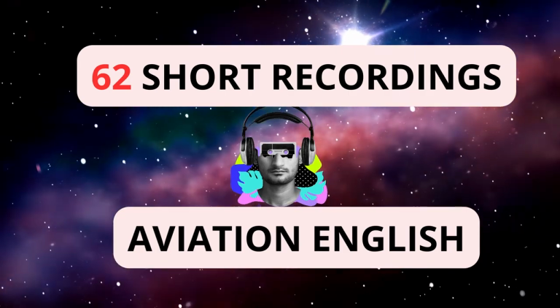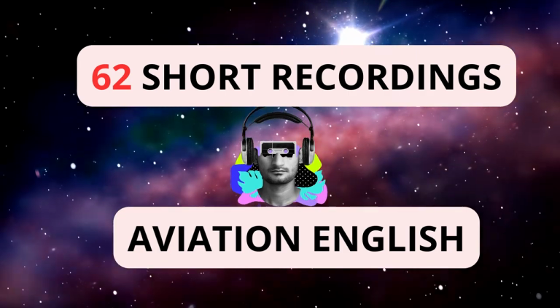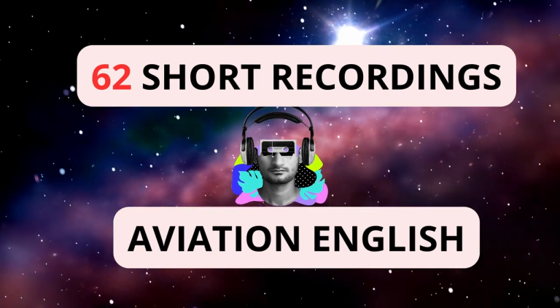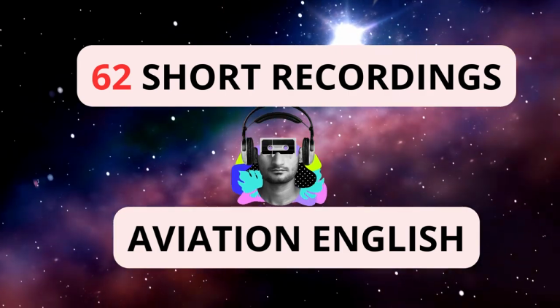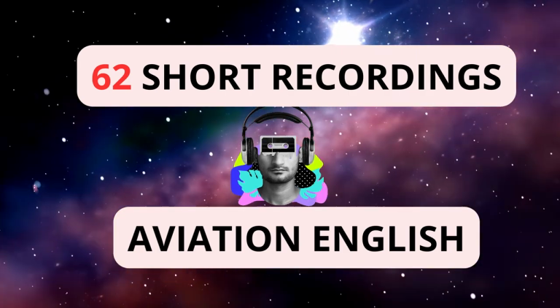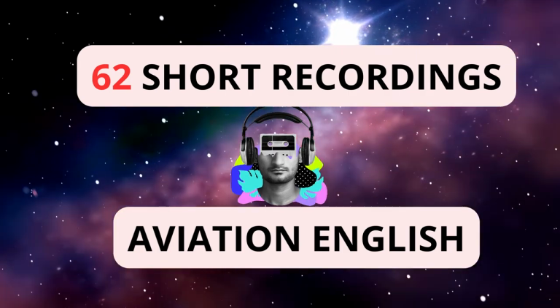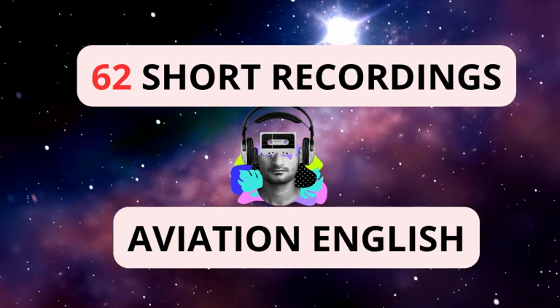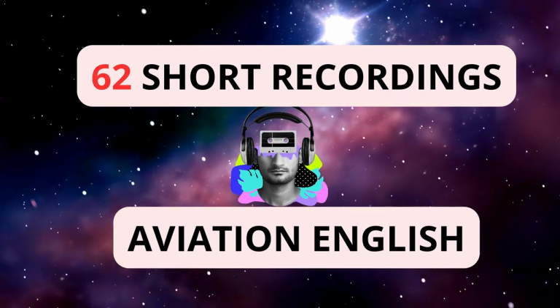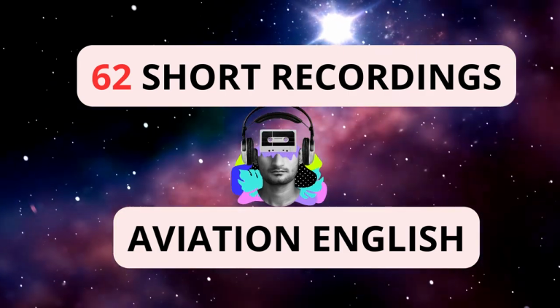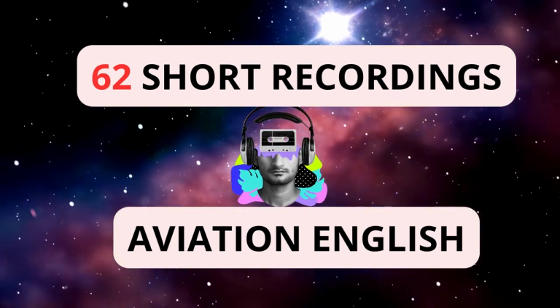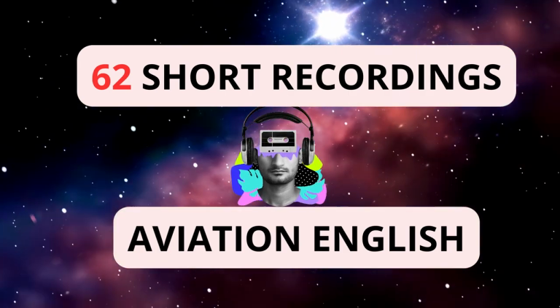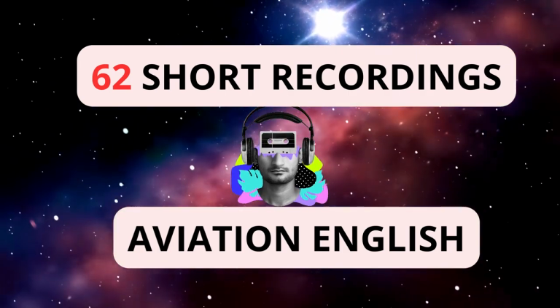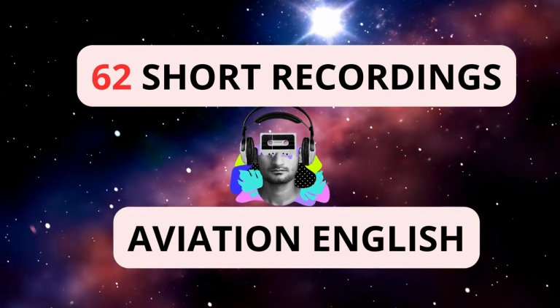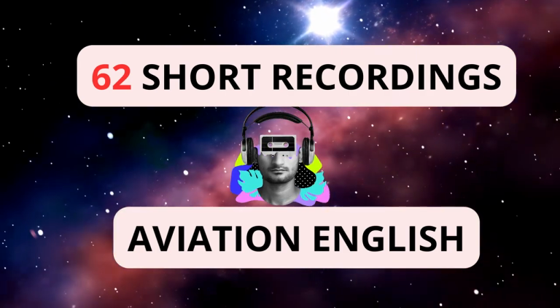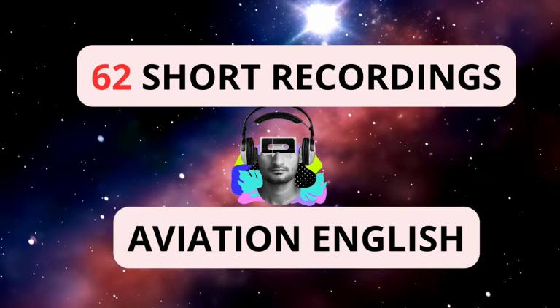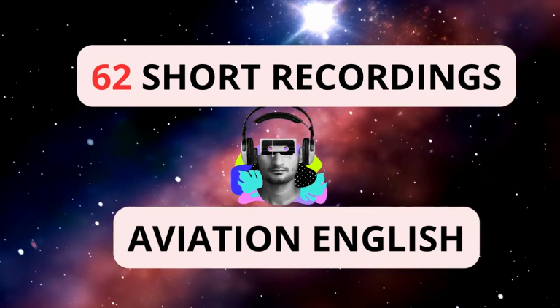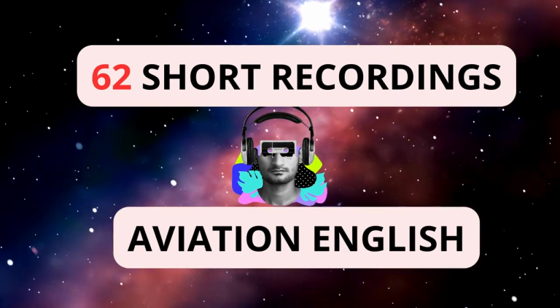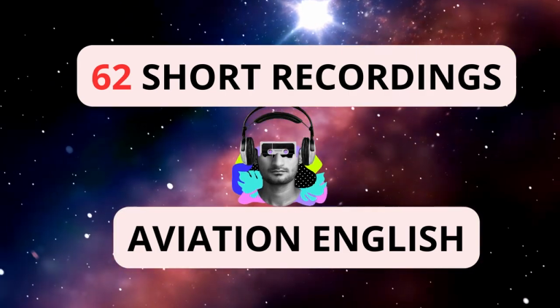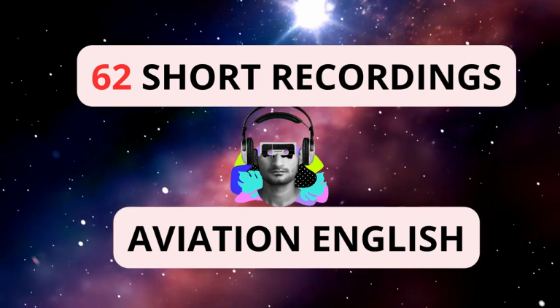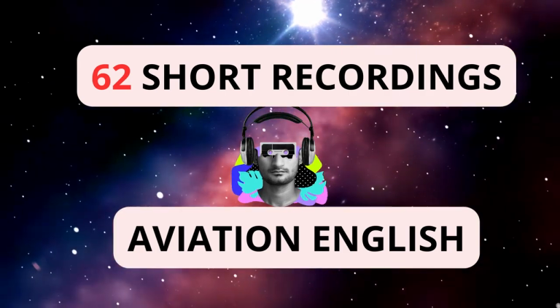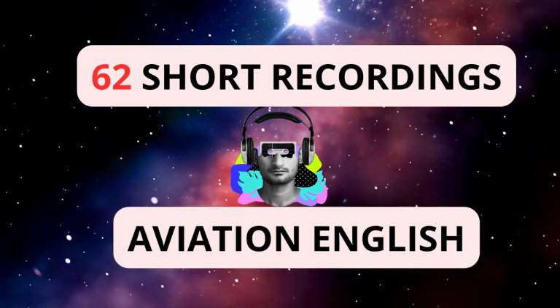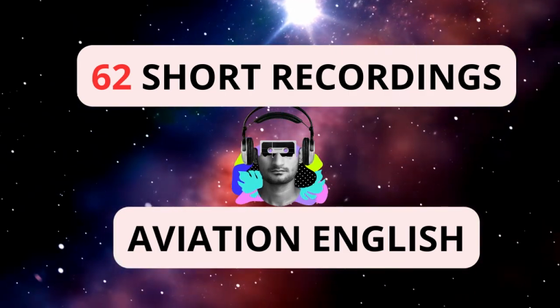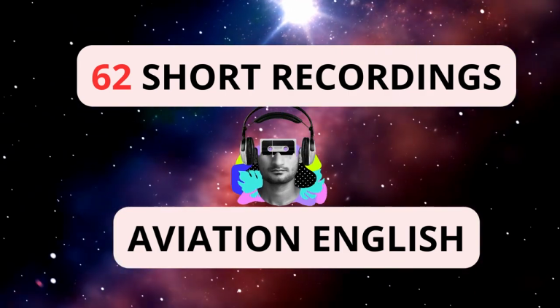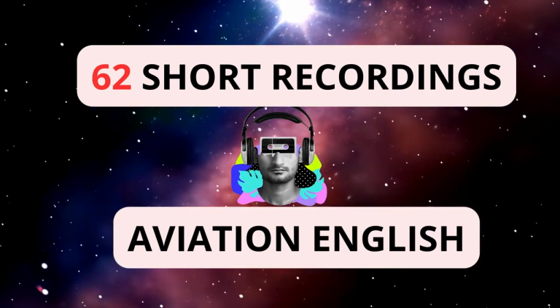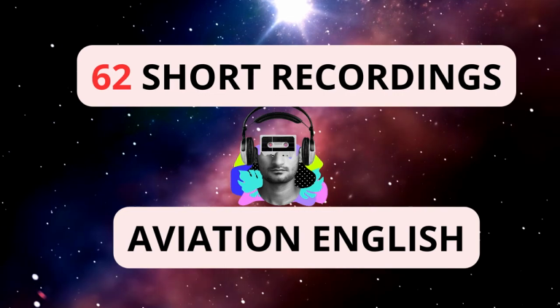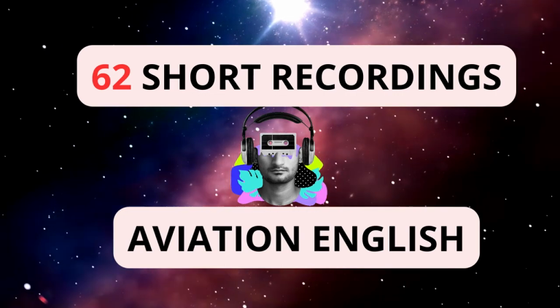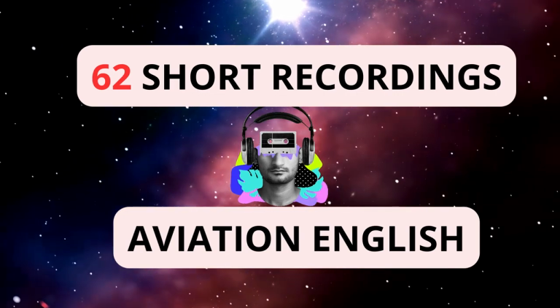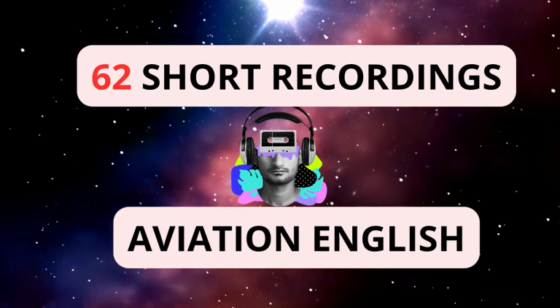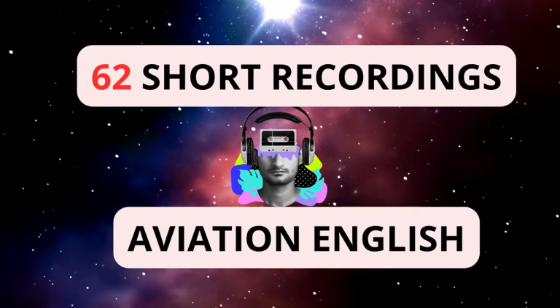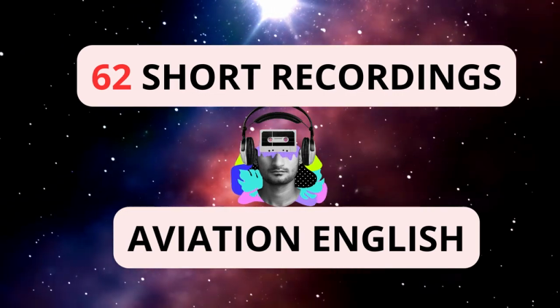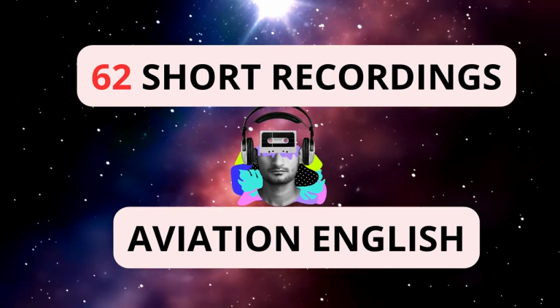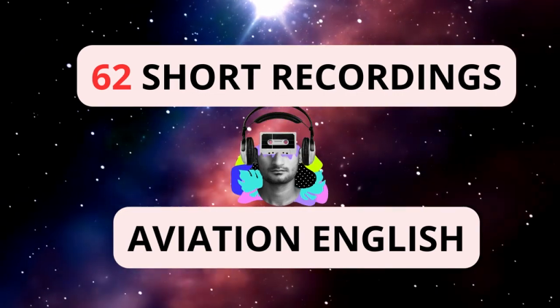Air France 451, stand Mike 04. Our APU is unserviceable. Would you please send a GPU?